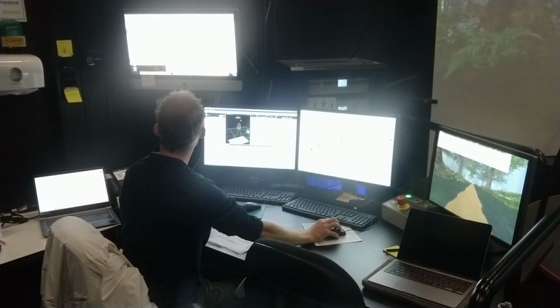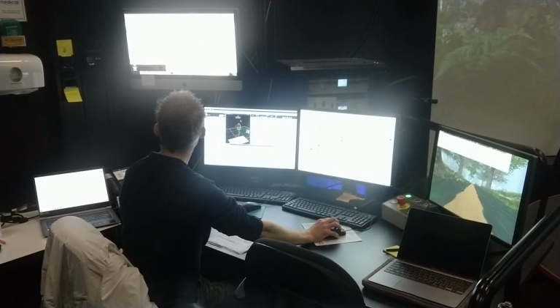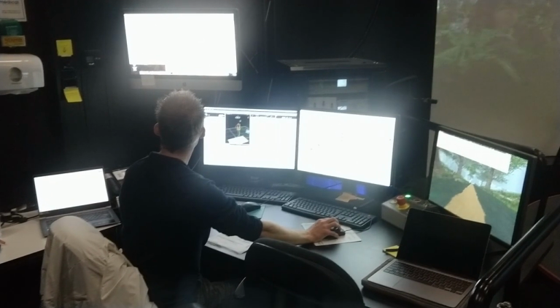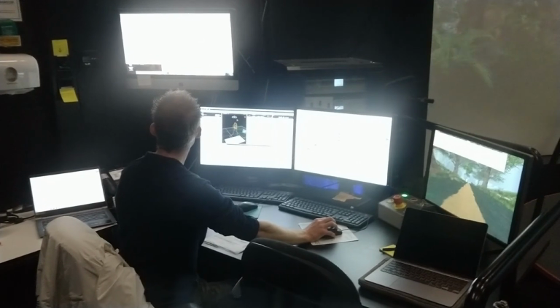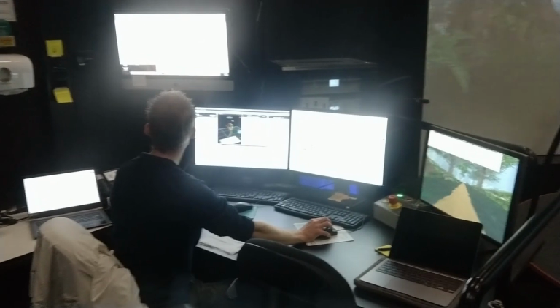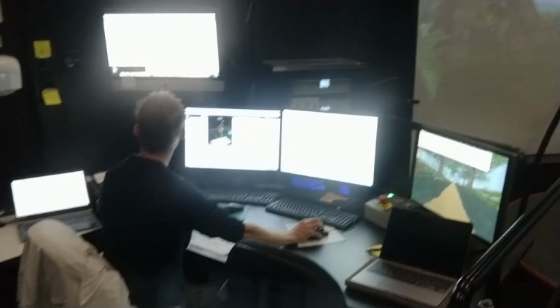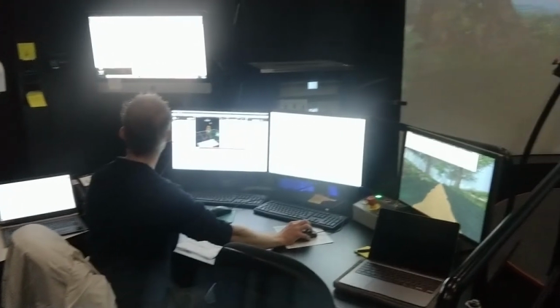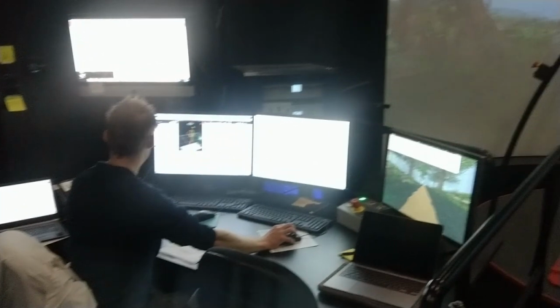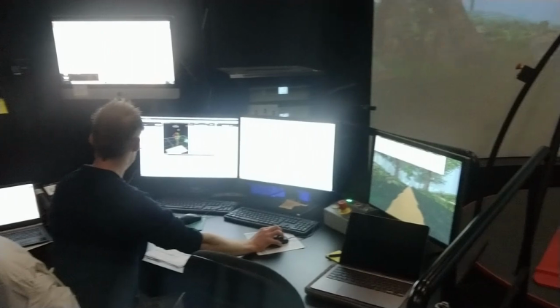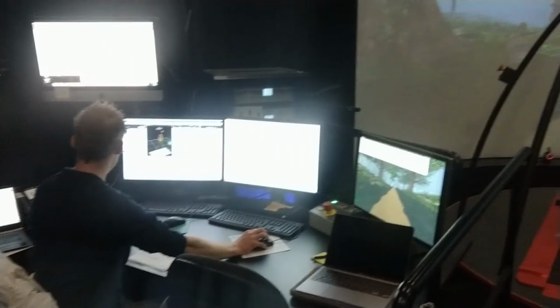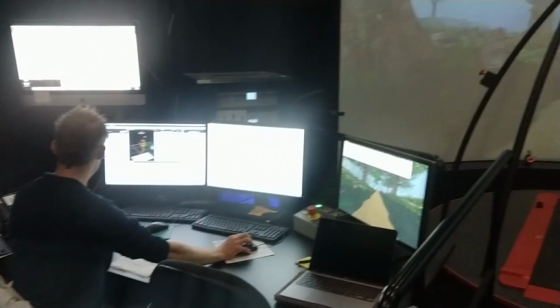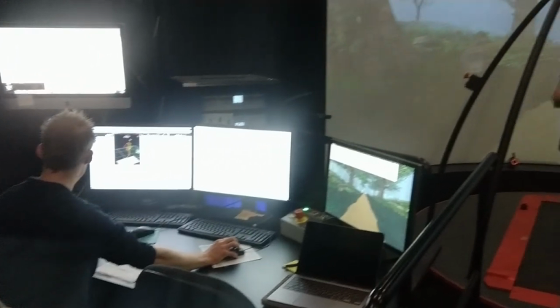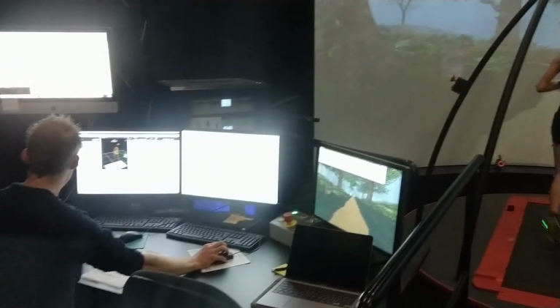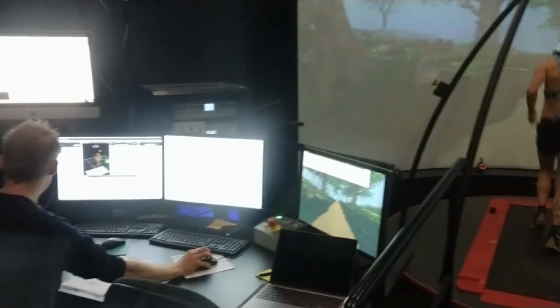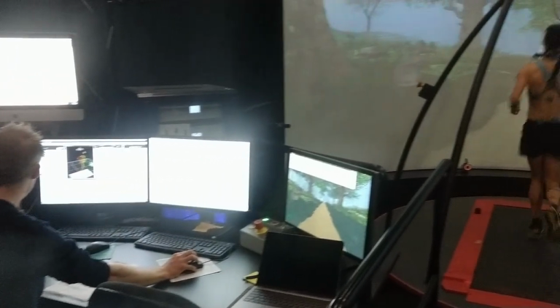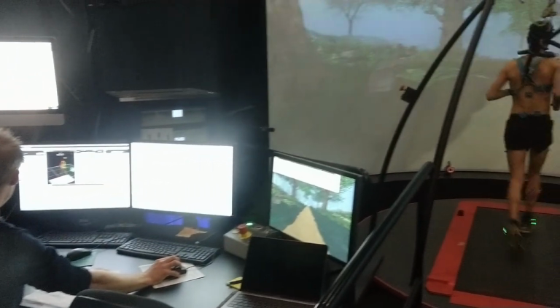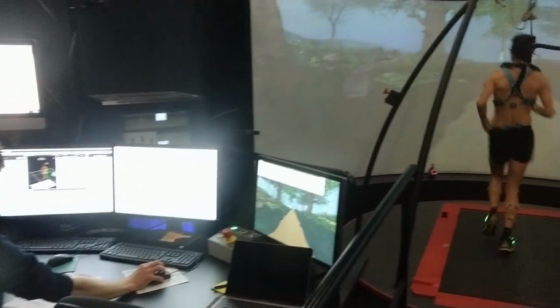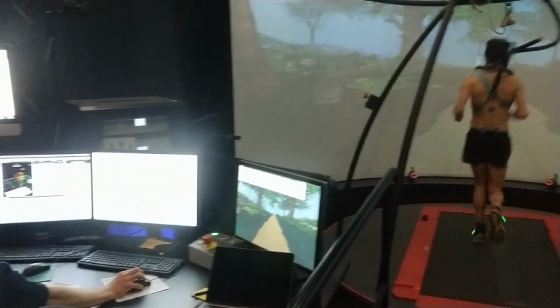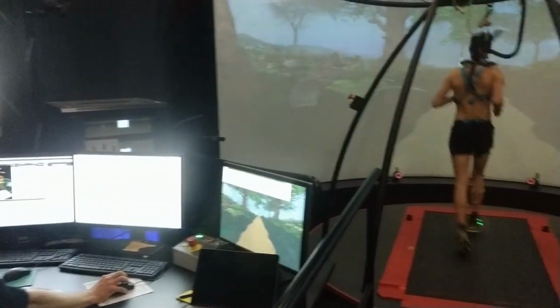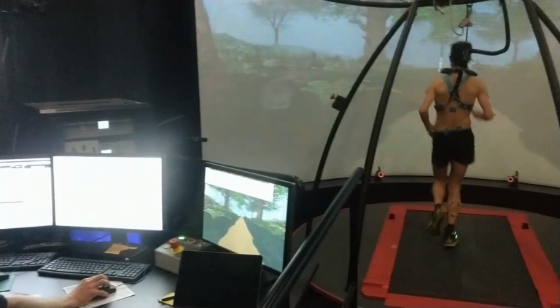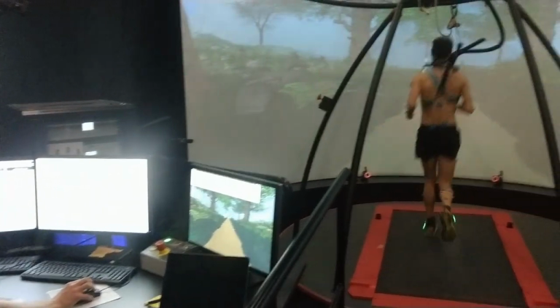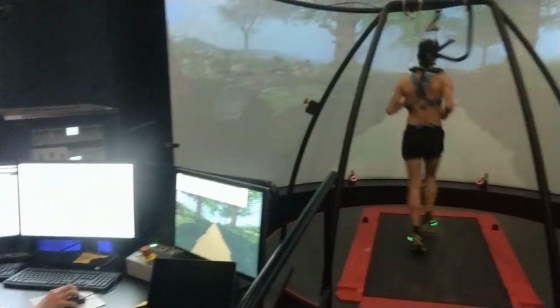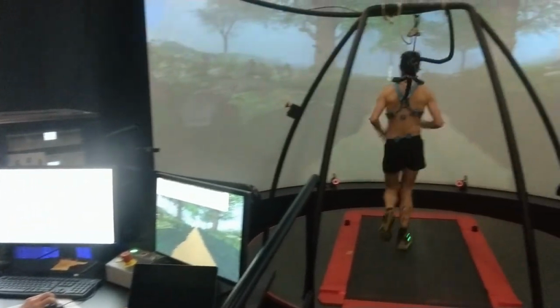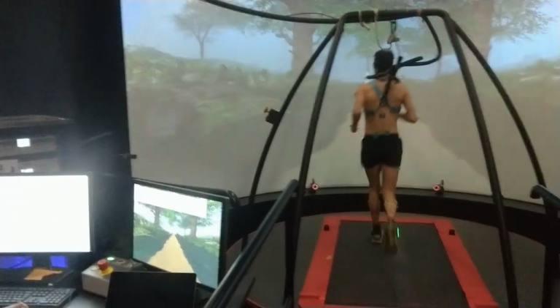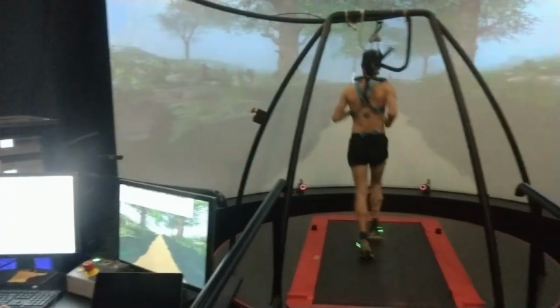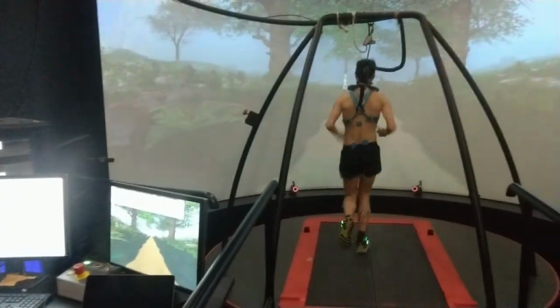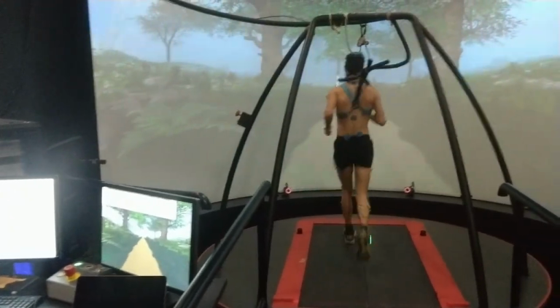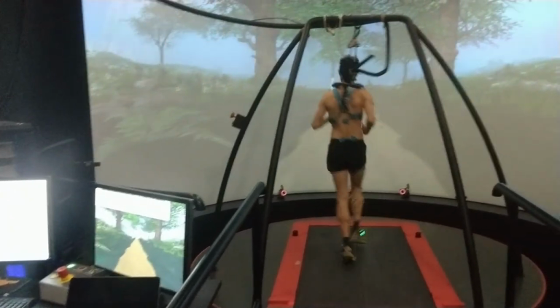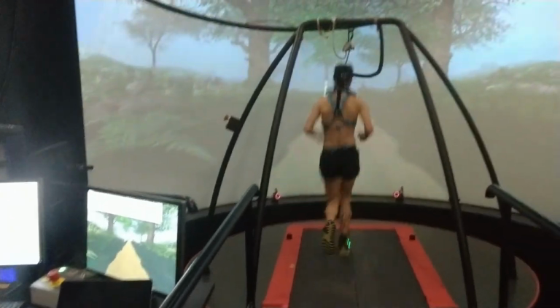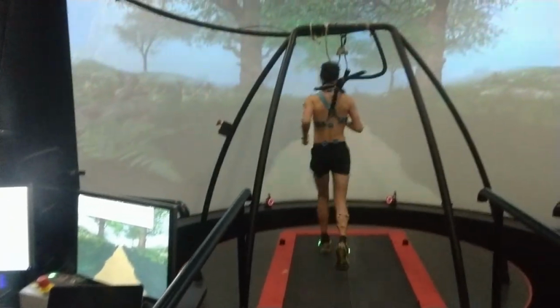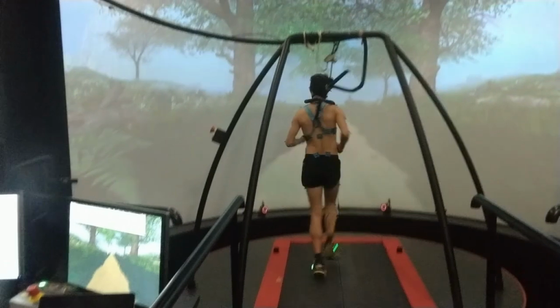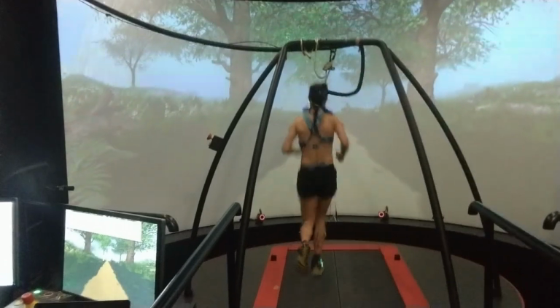In the end, we hope all these efforts can help us to reduce injury risk and improve performance of both recreational runners as well as top athletes.